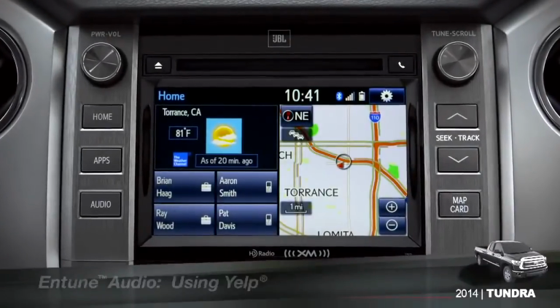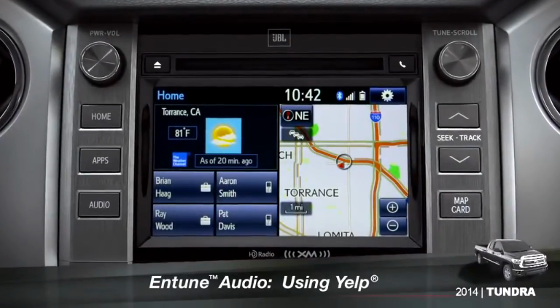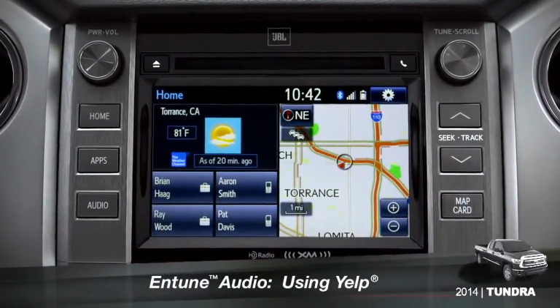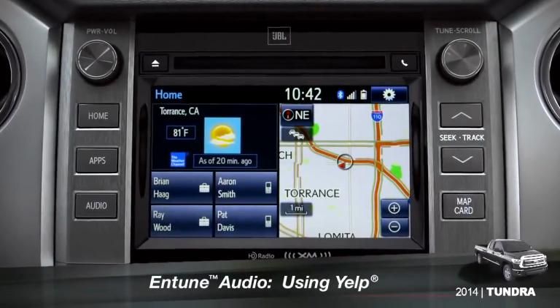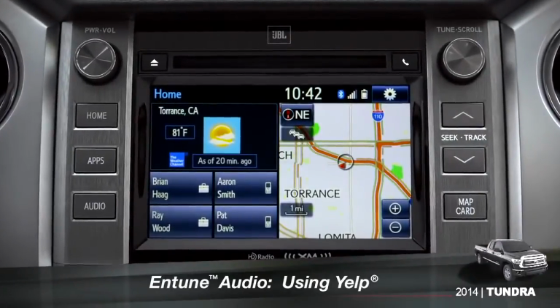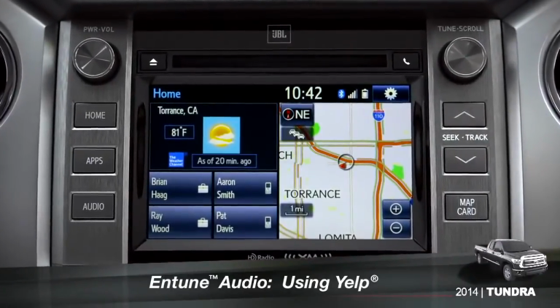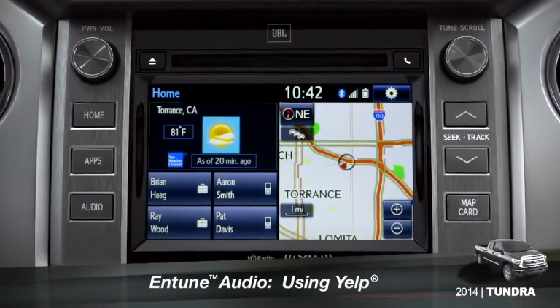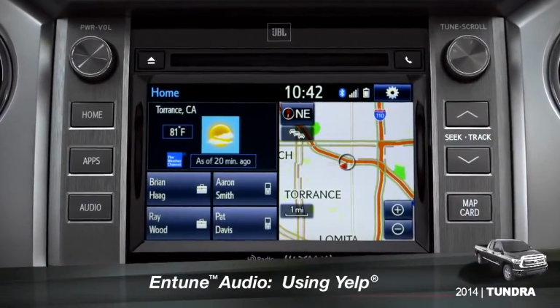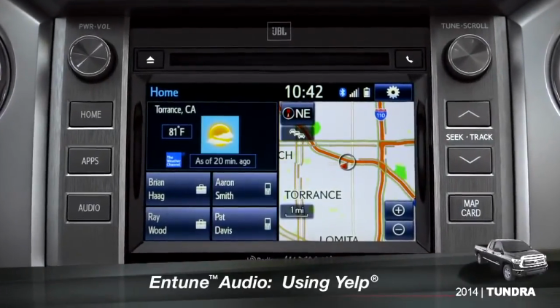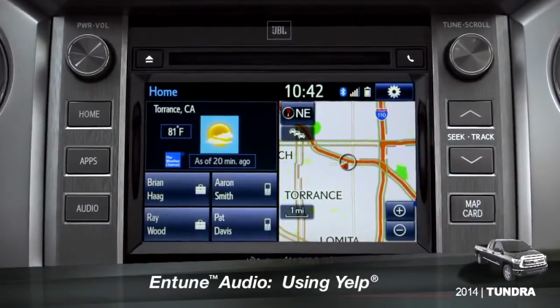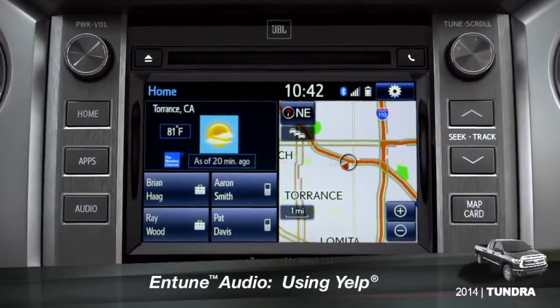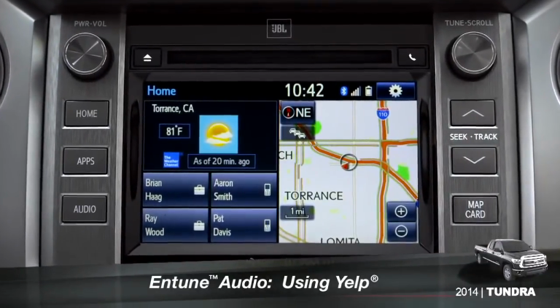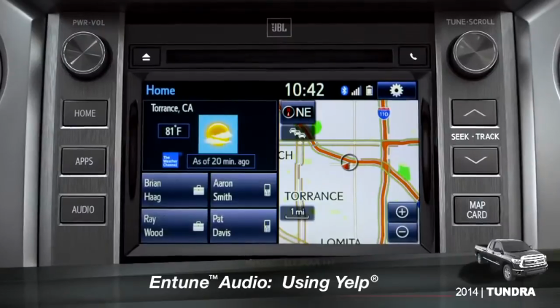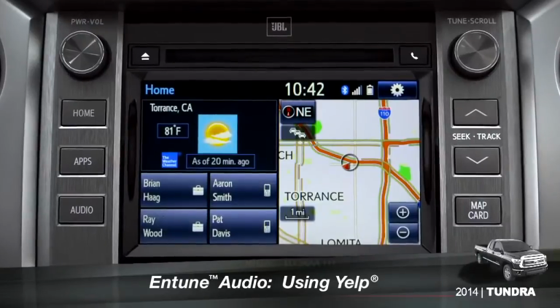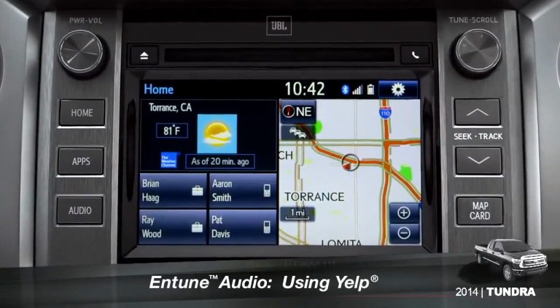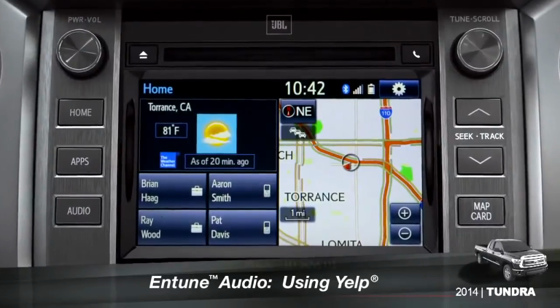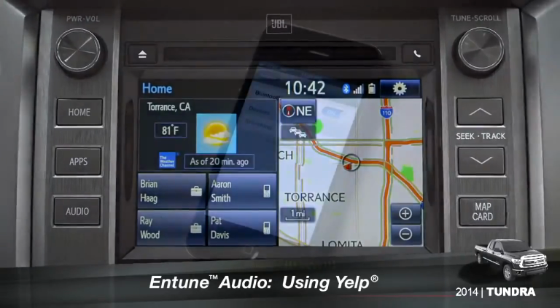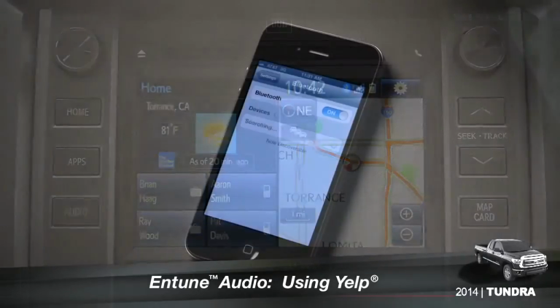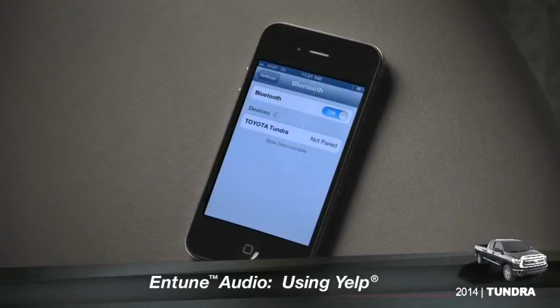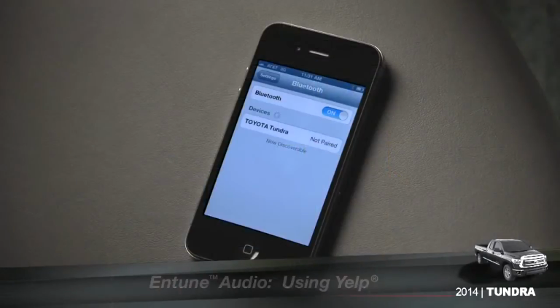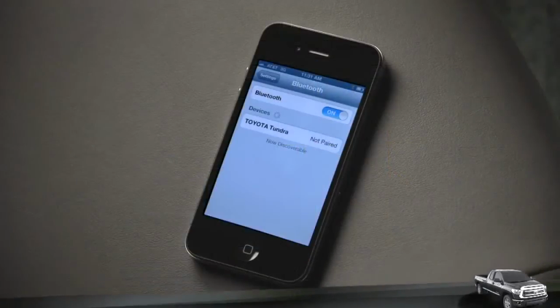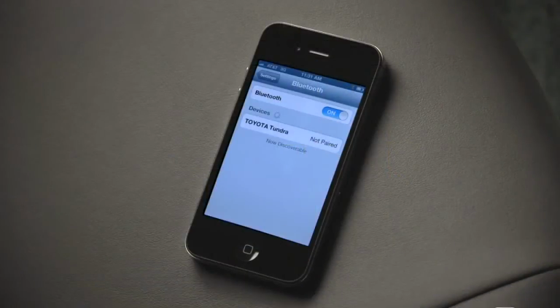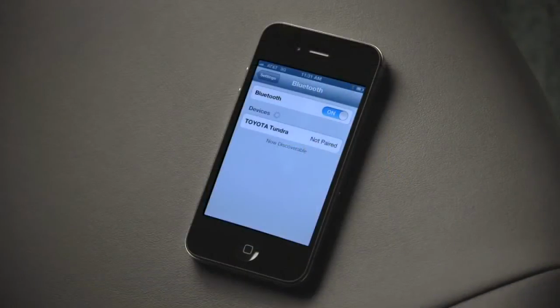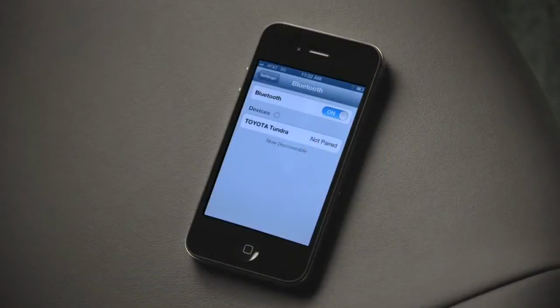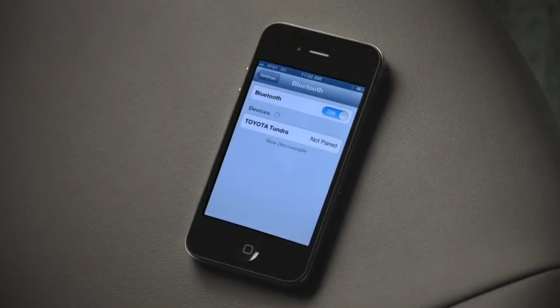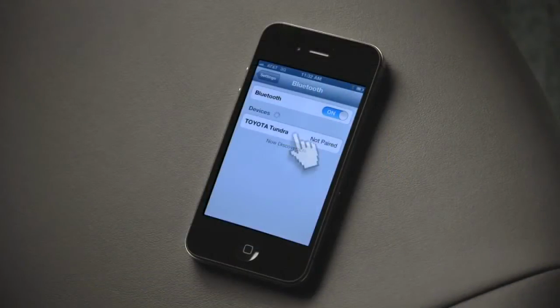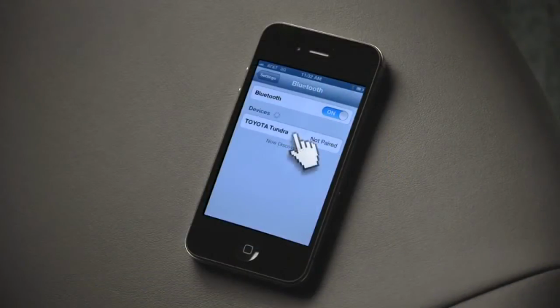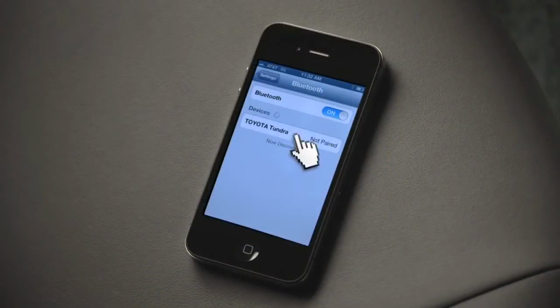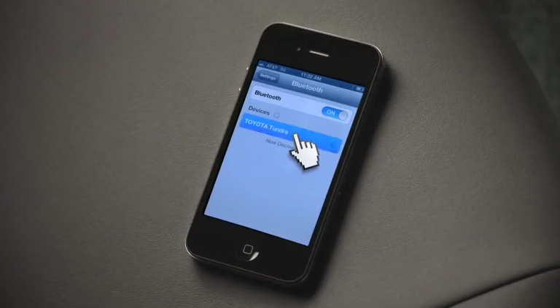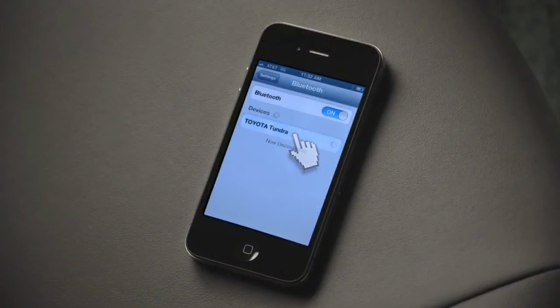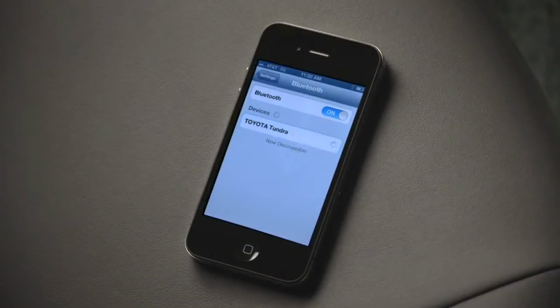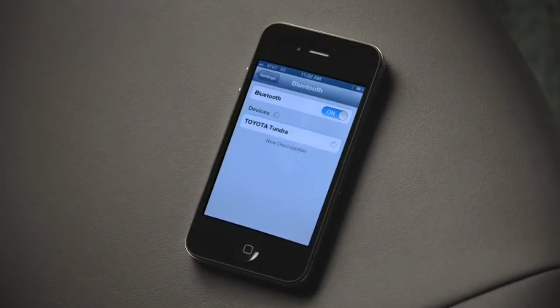To search for local attractions using Yelp, you have to have your smartphone paired and the Intune phone app active.